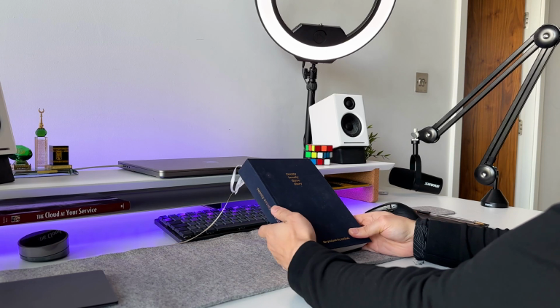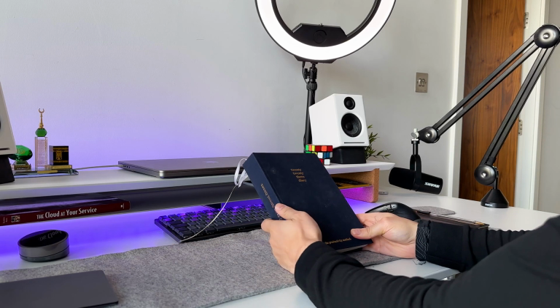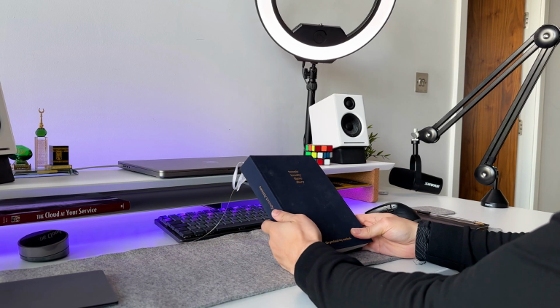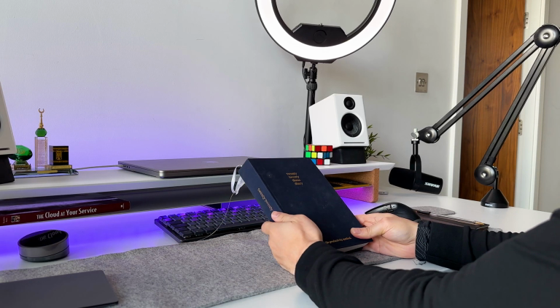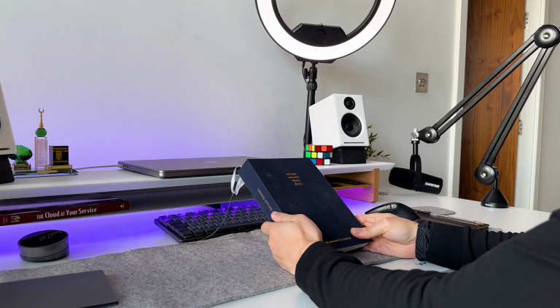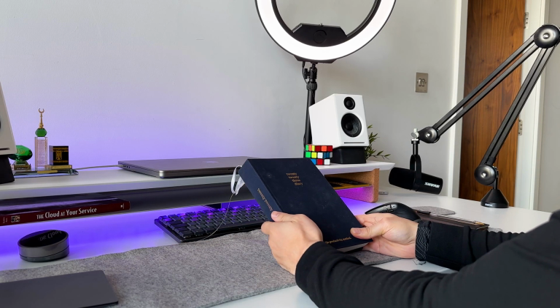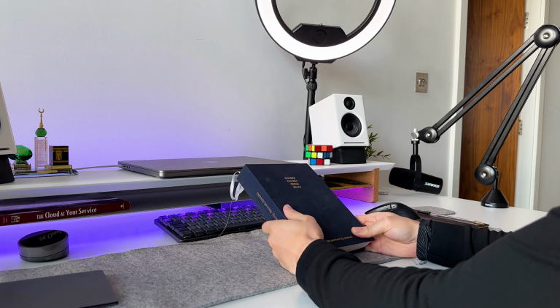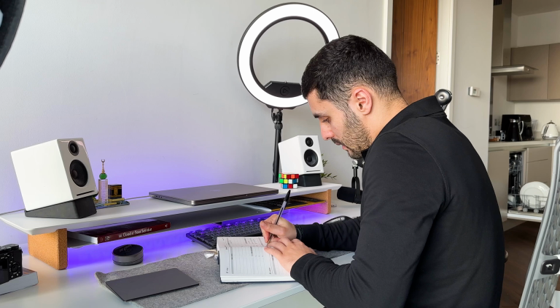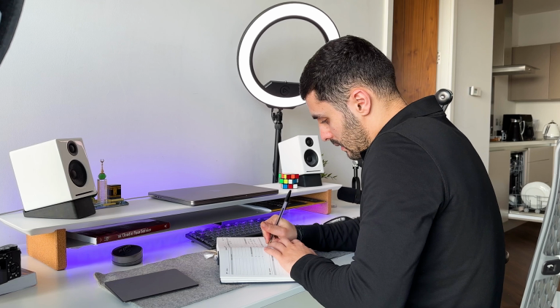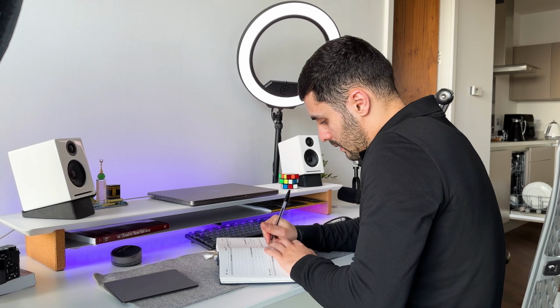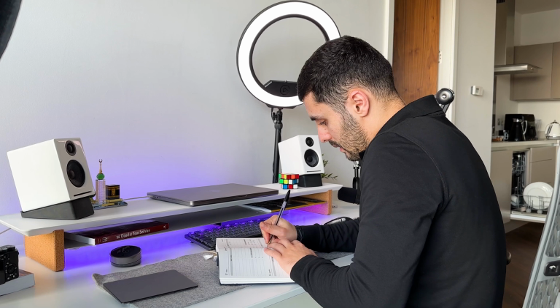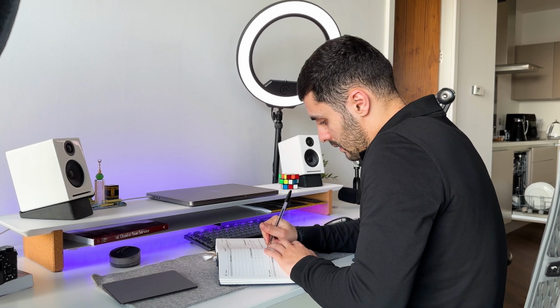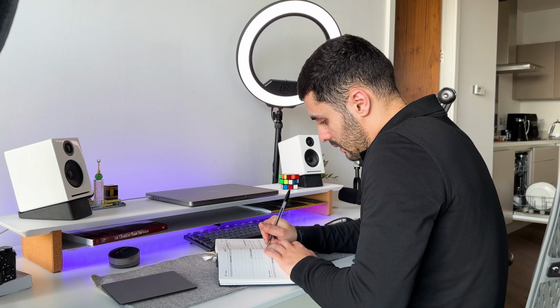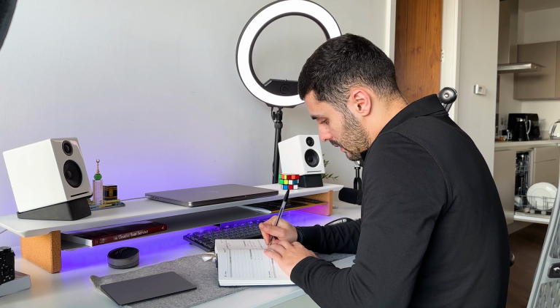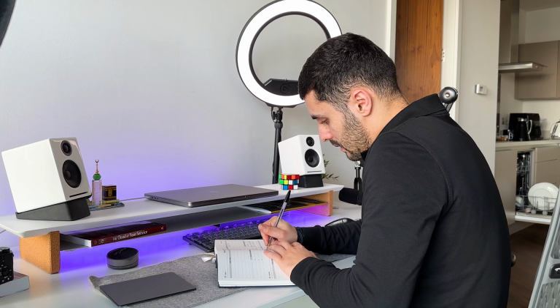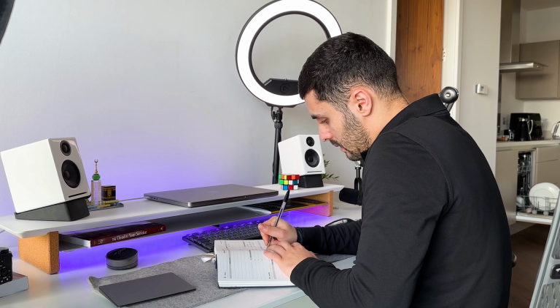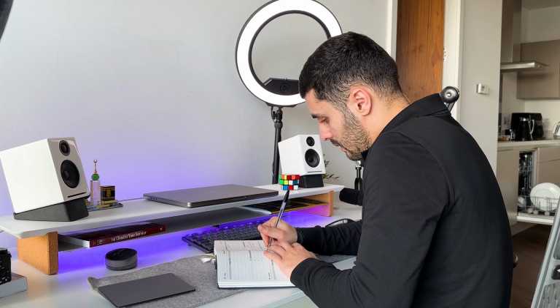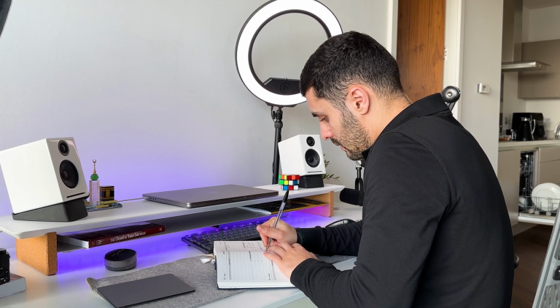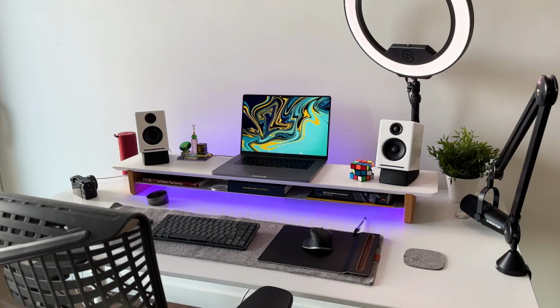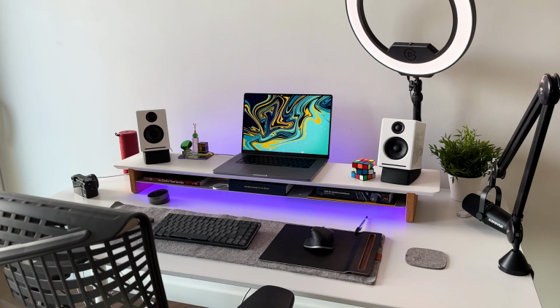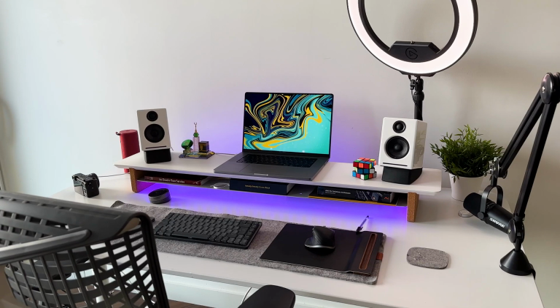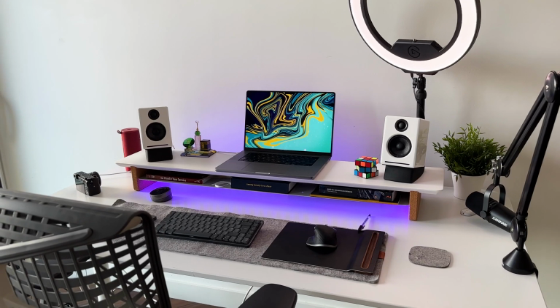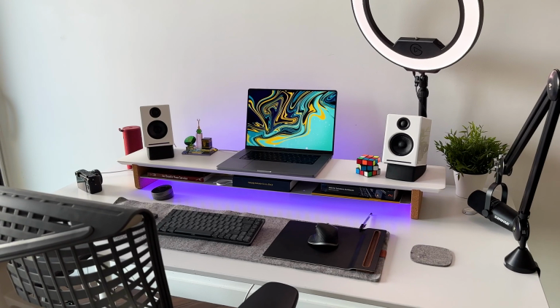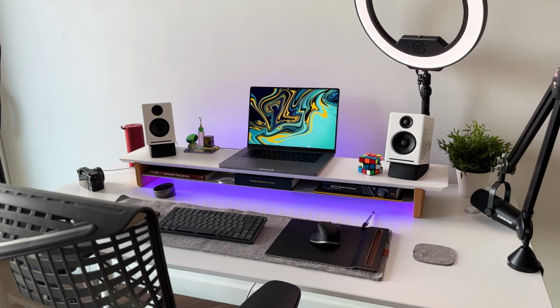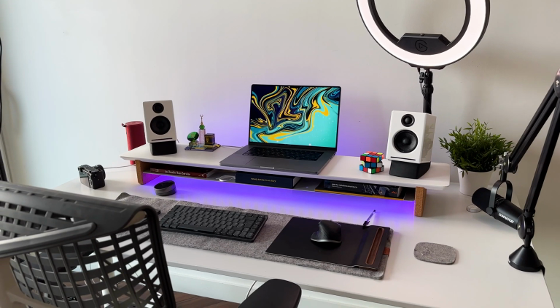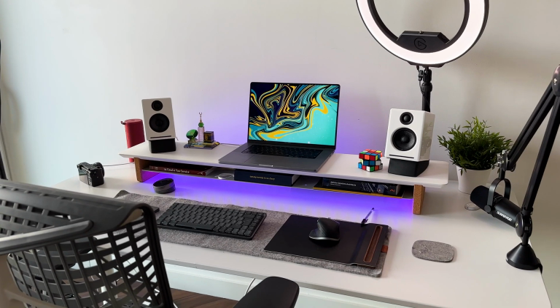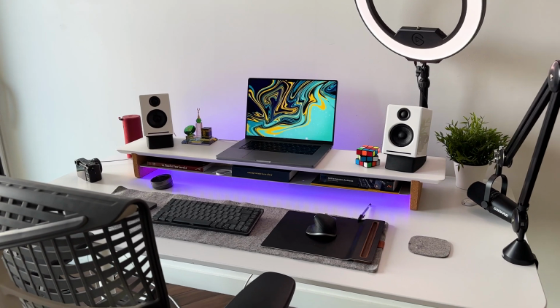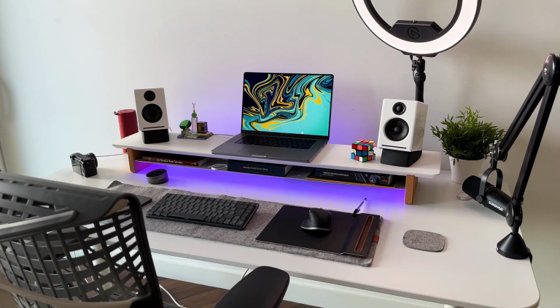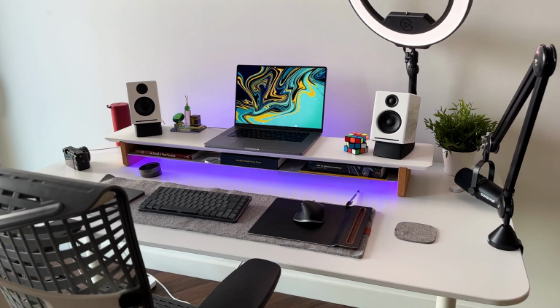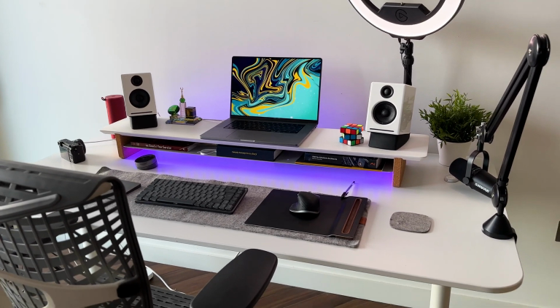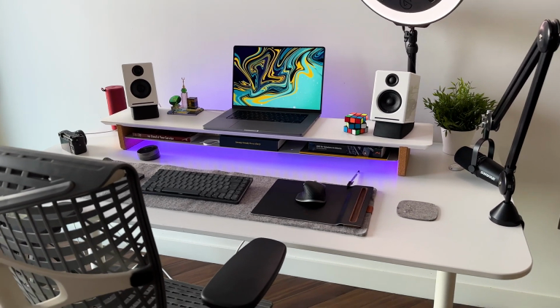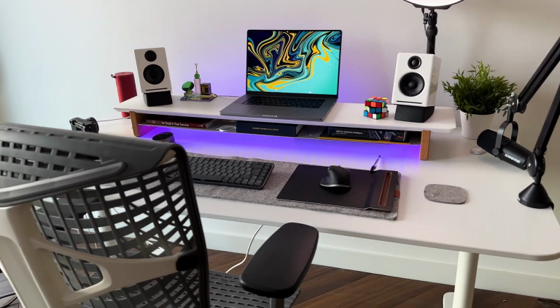It's a super busy day today as I'm building a new project, so I'm going to give you guys a quick tour of my desk setup.